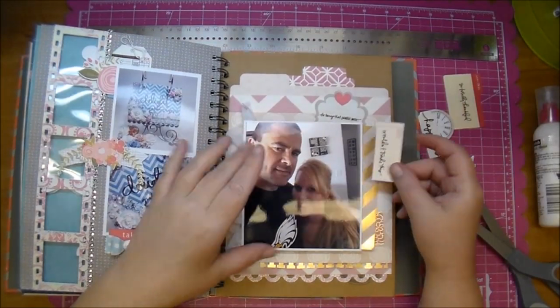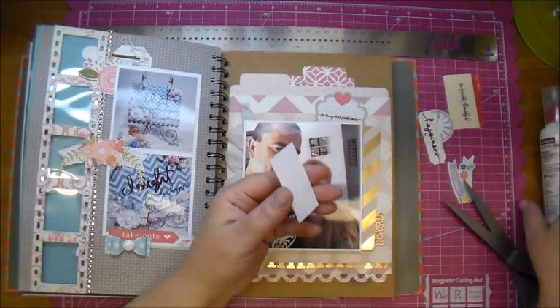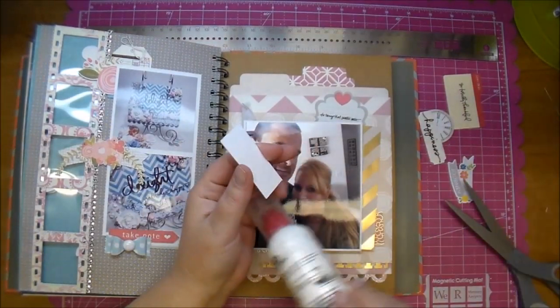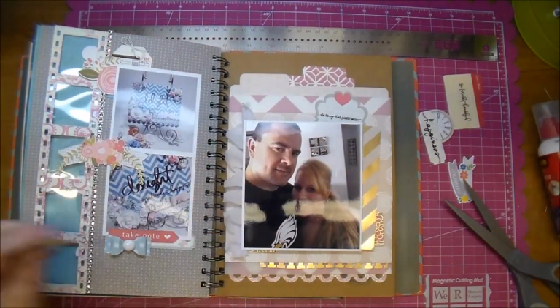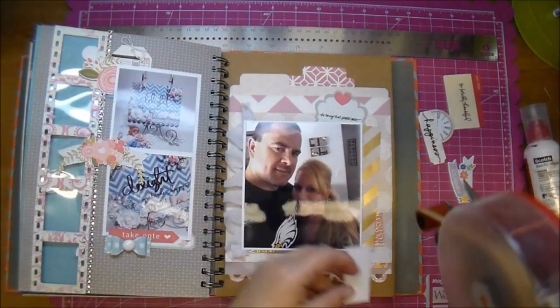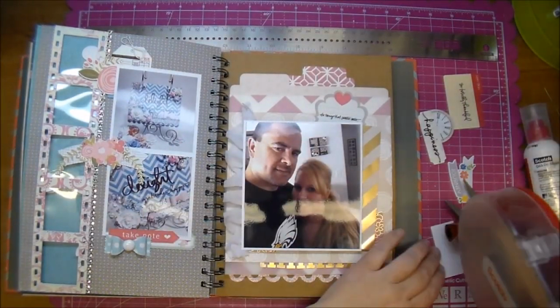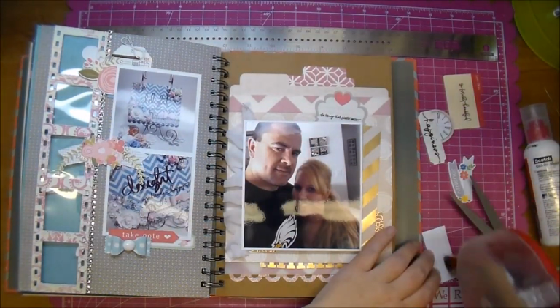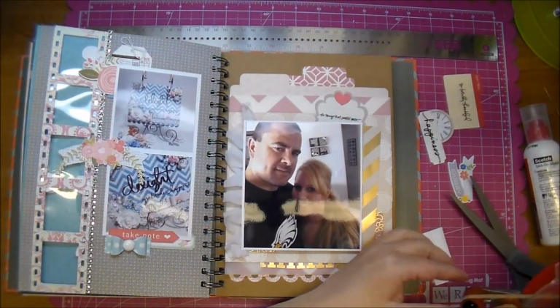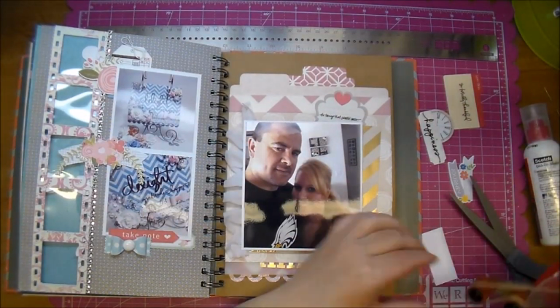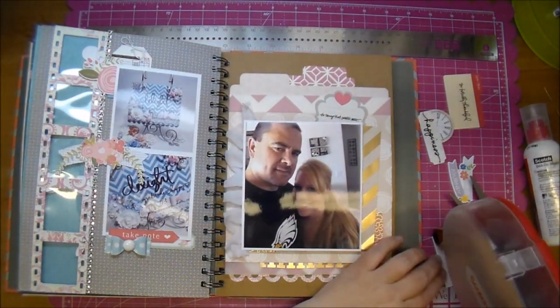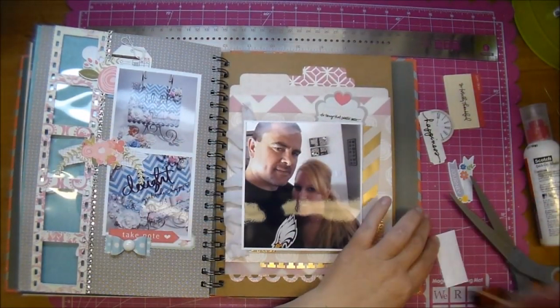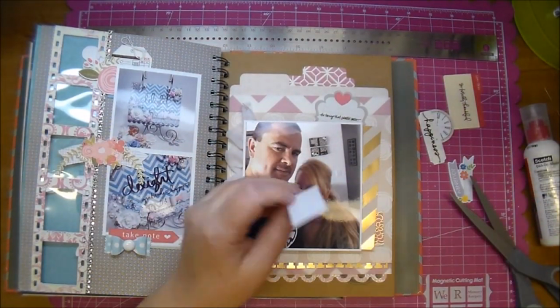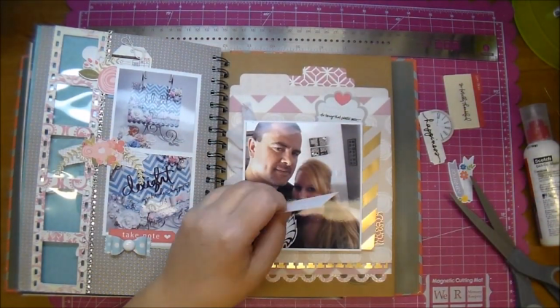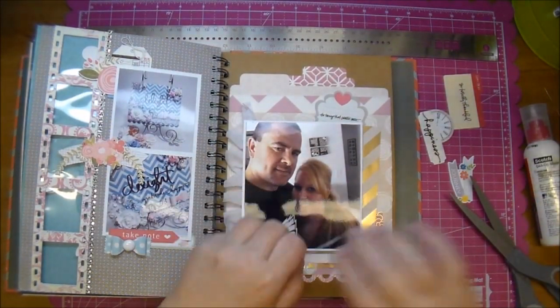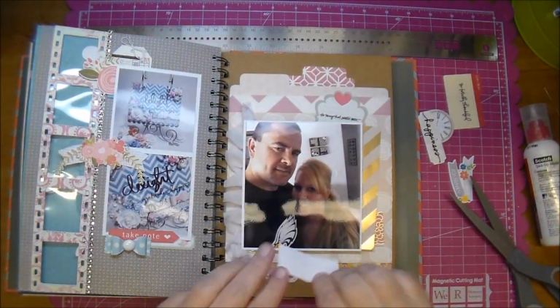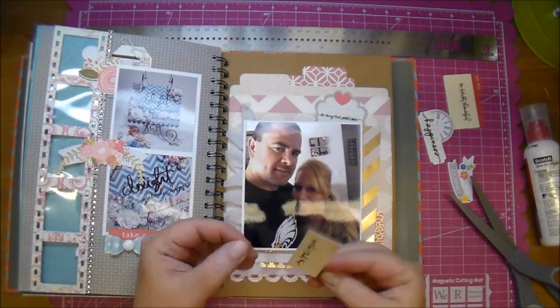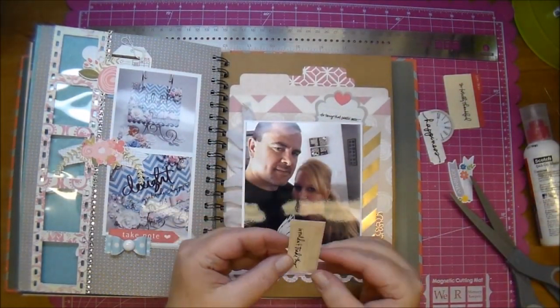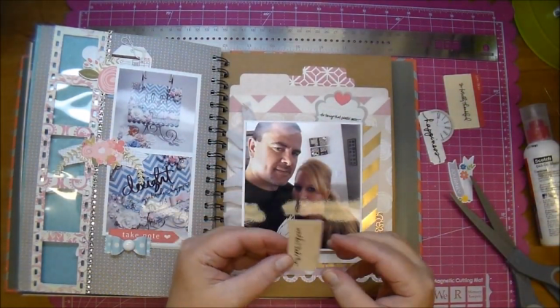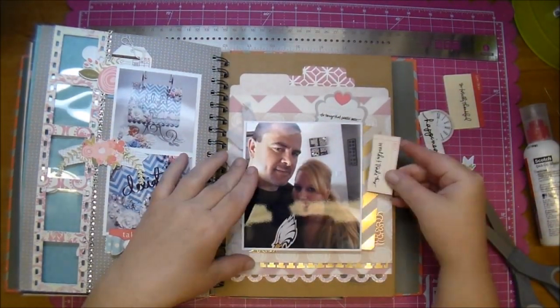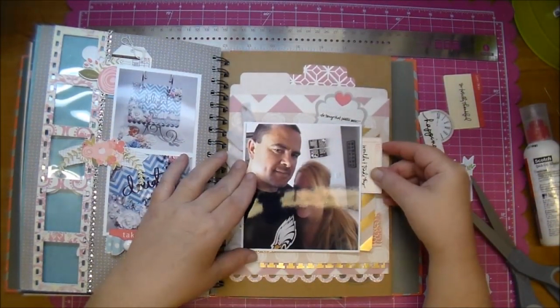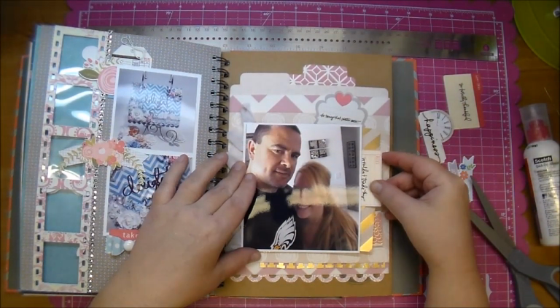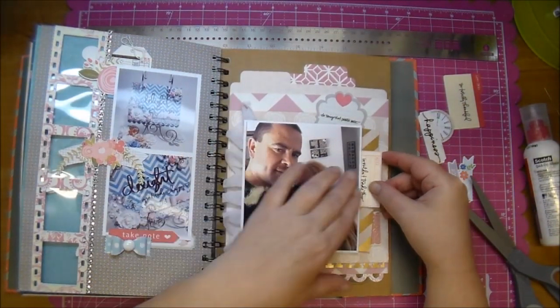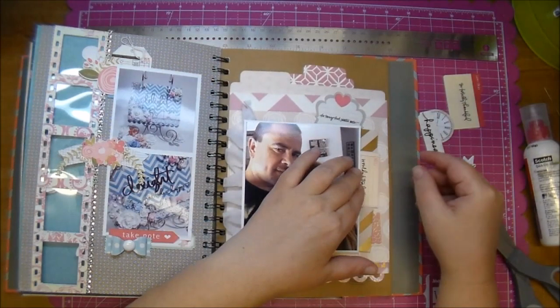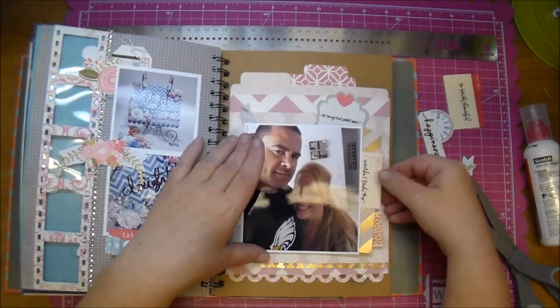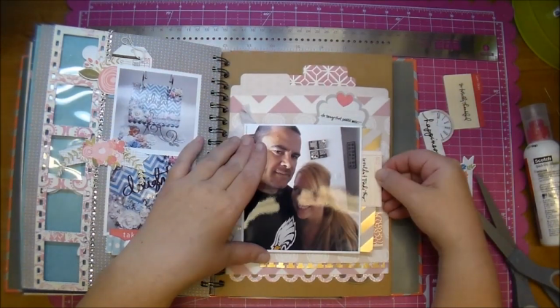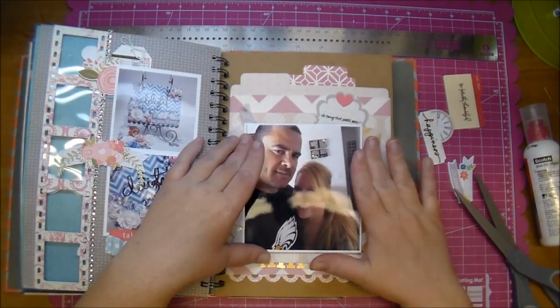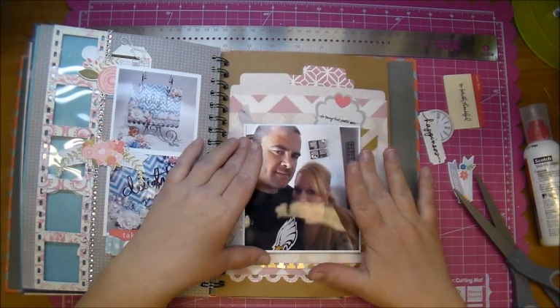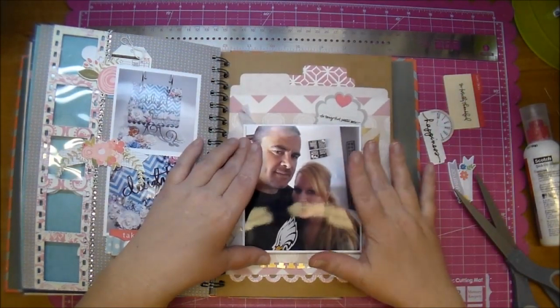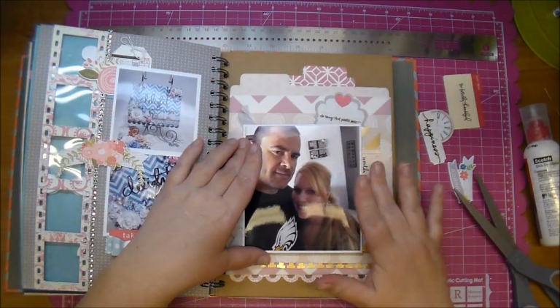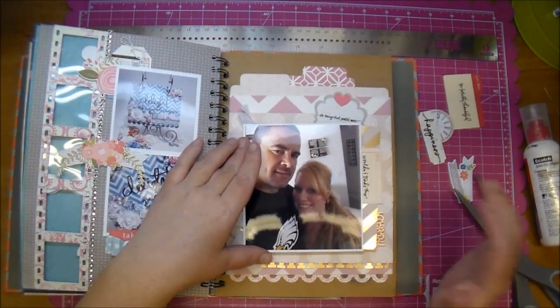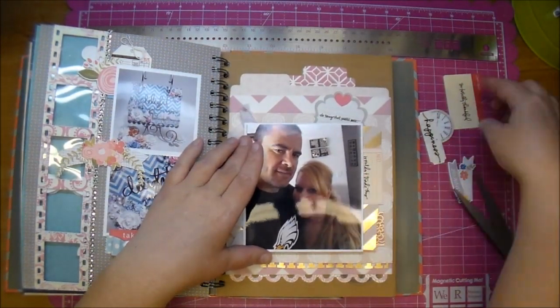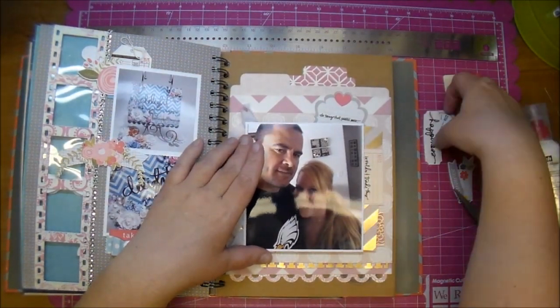I love Allie Edwards font, so I use that for a lot of journaling on my Smashbook pages and scrapbook pages as well.